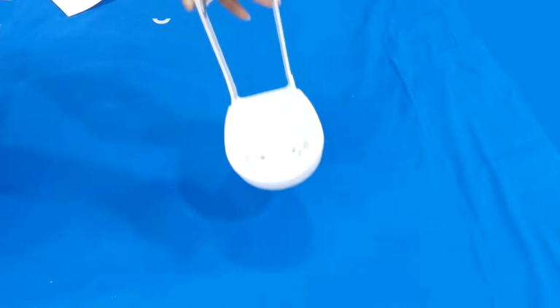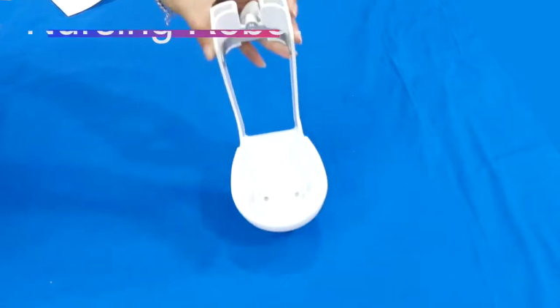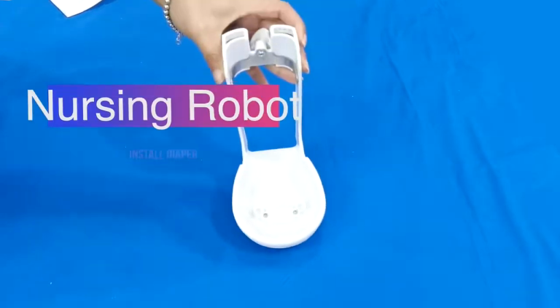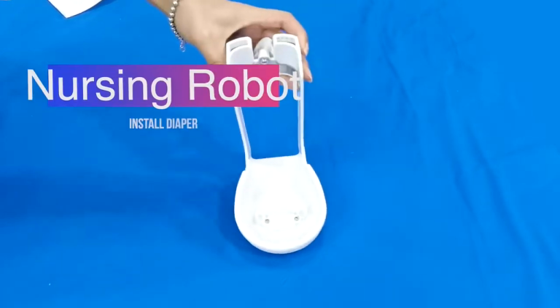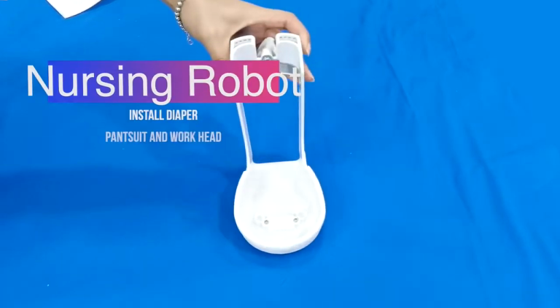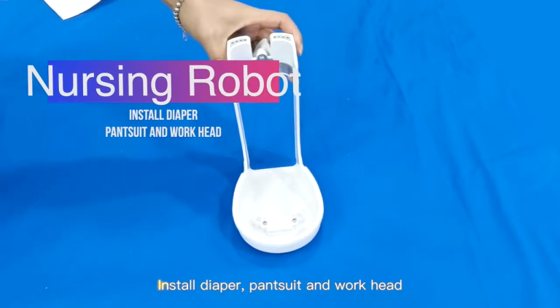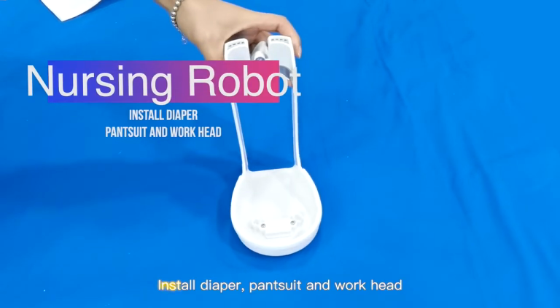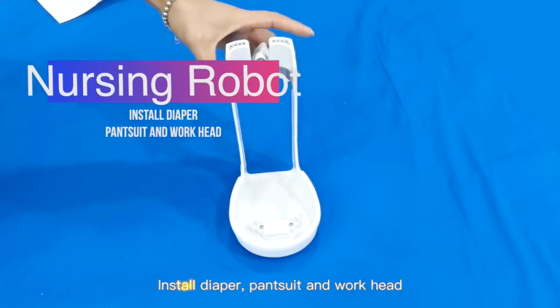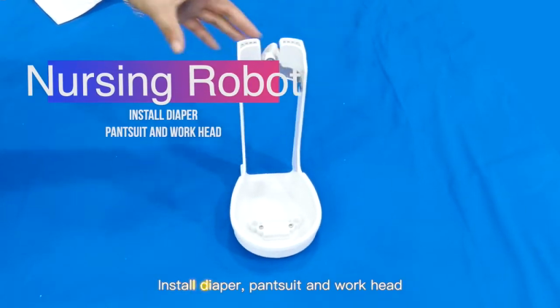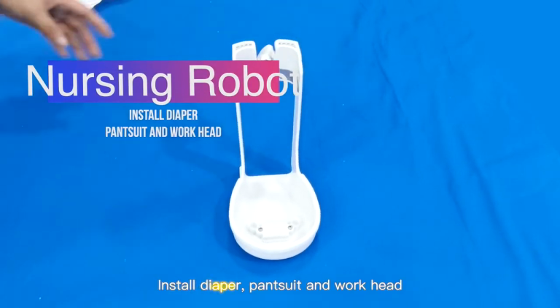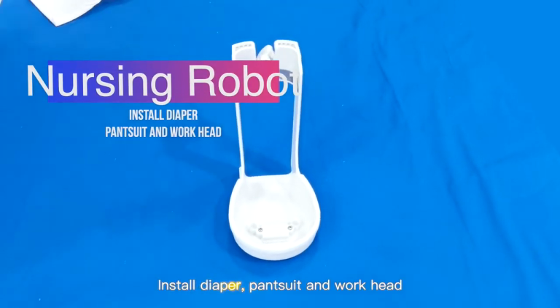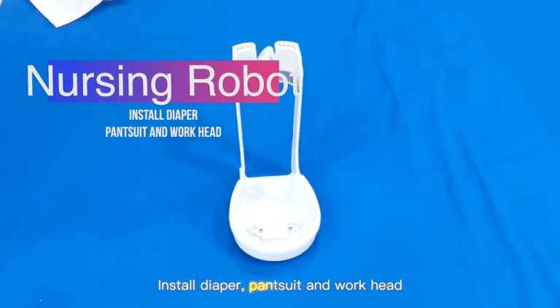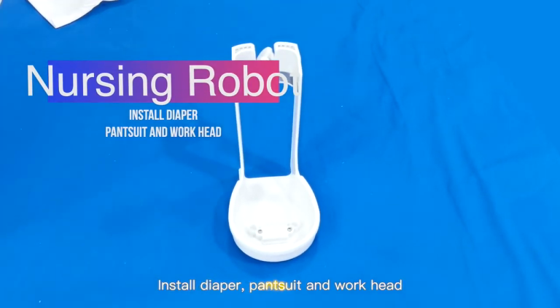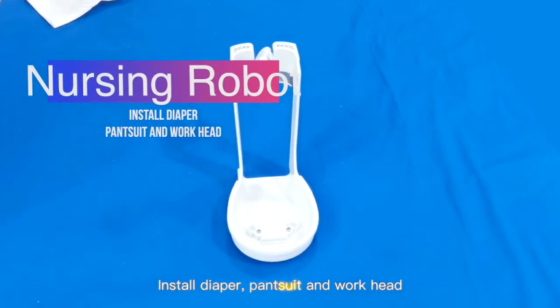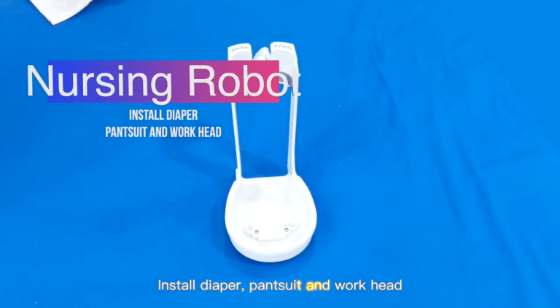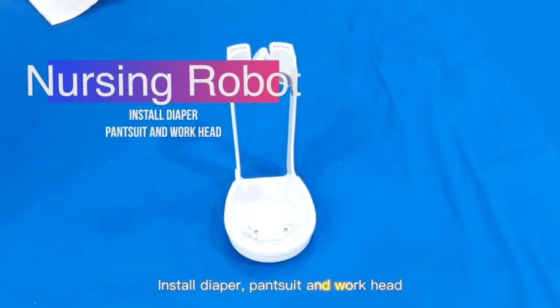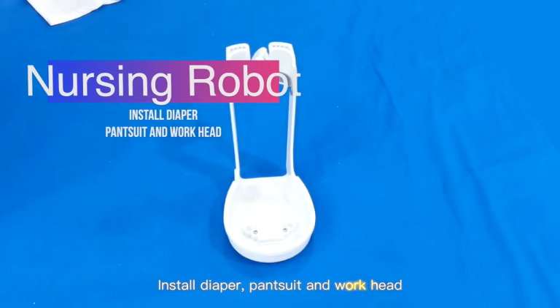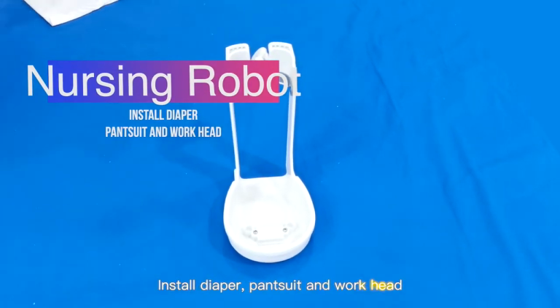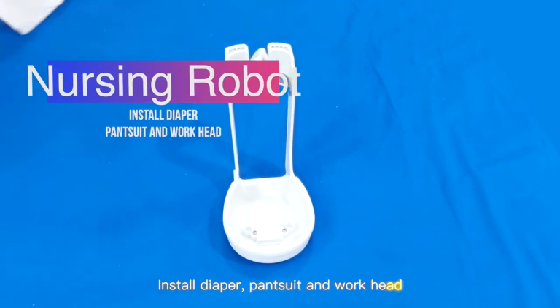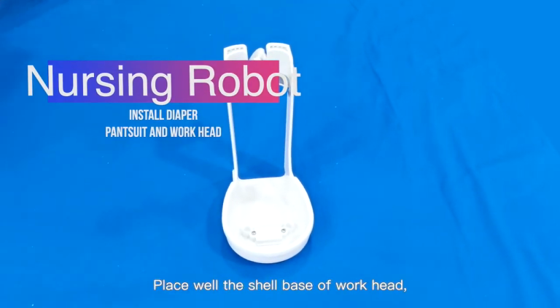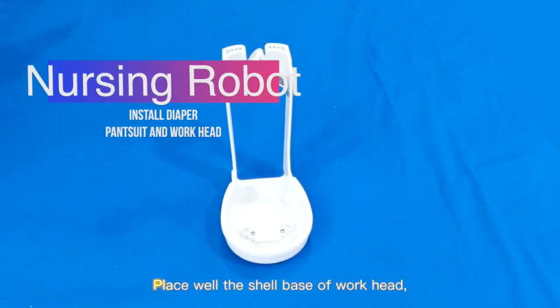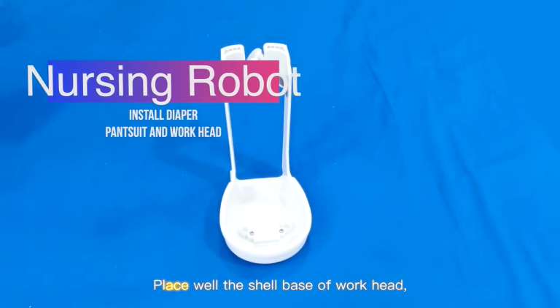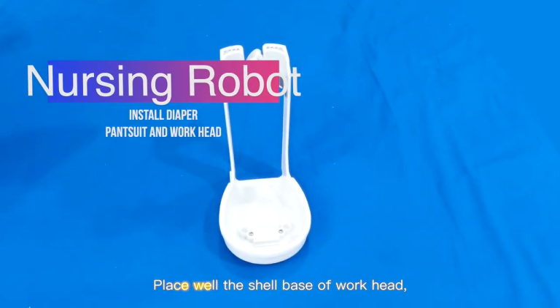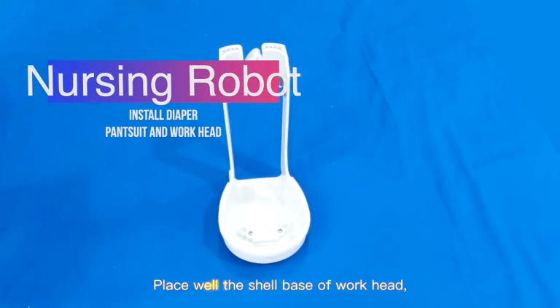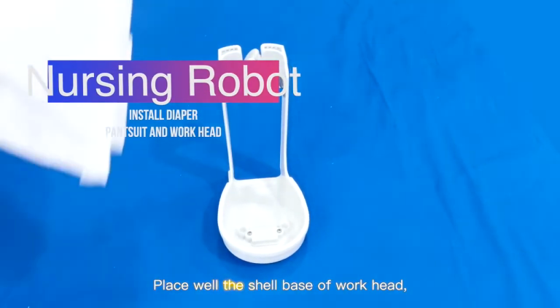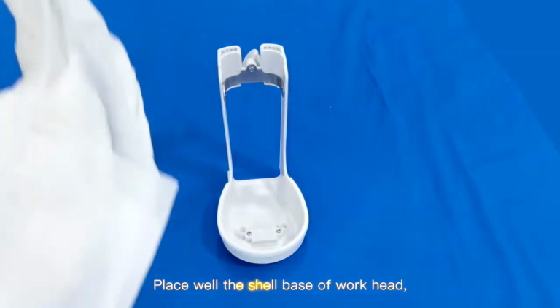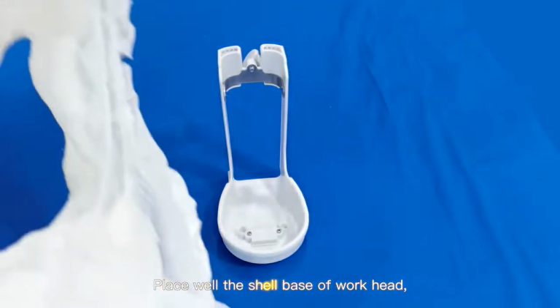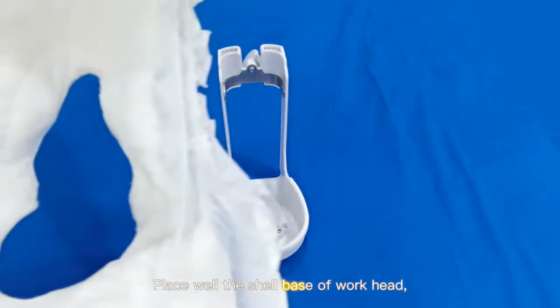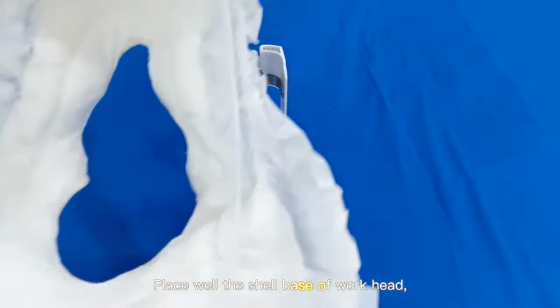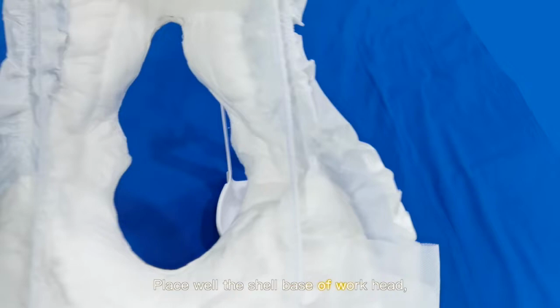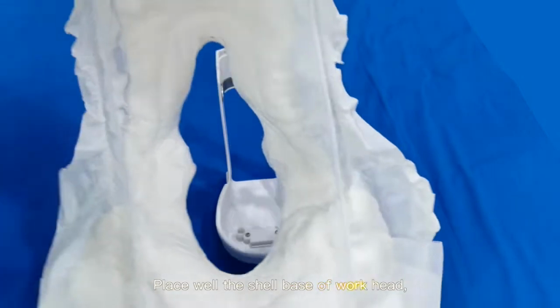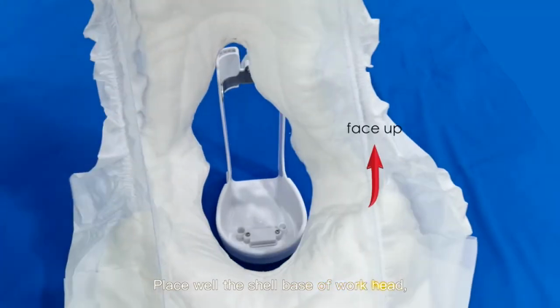Install the diaper, pantsuit, and workhead. Place the shell base of the workhead on a flat surface.